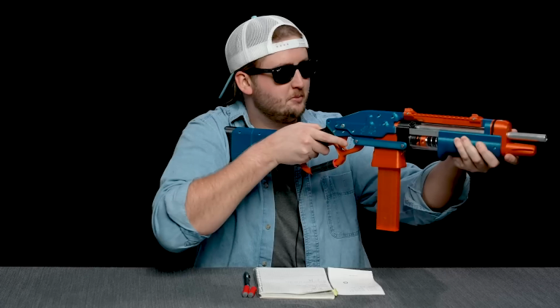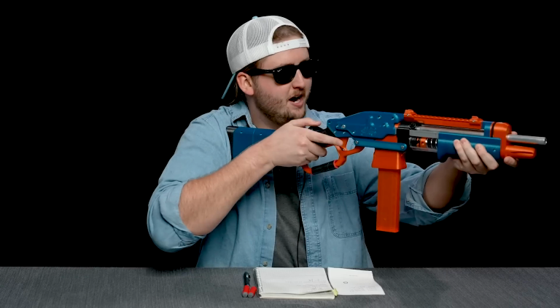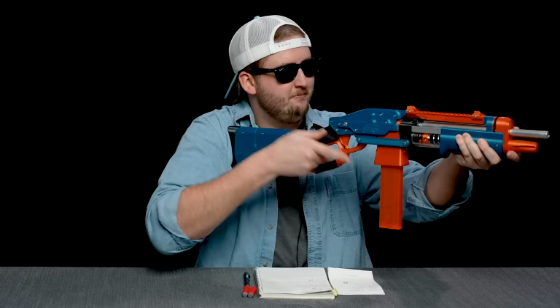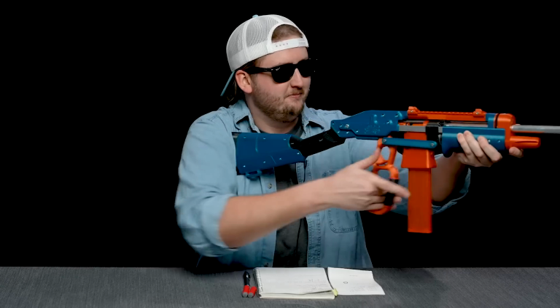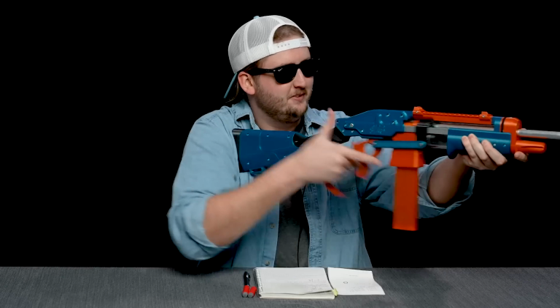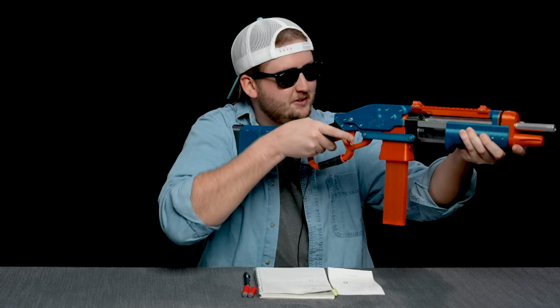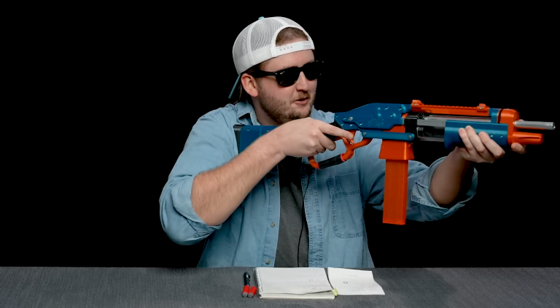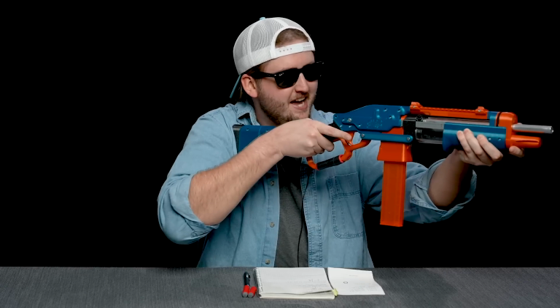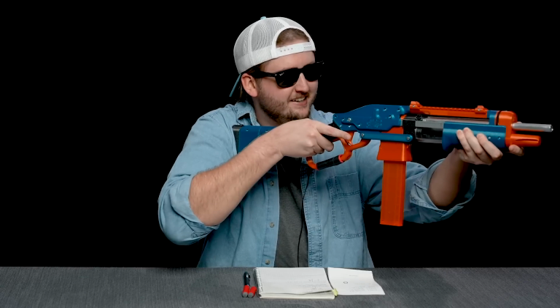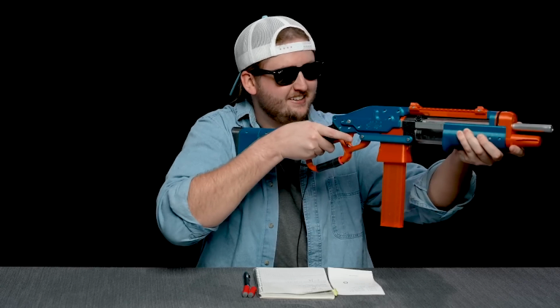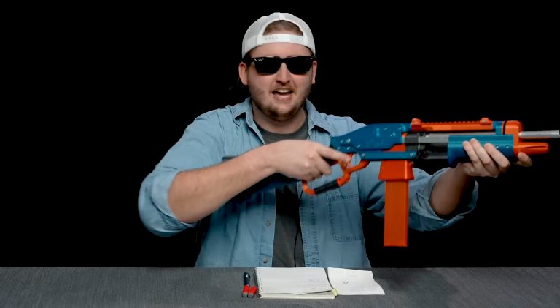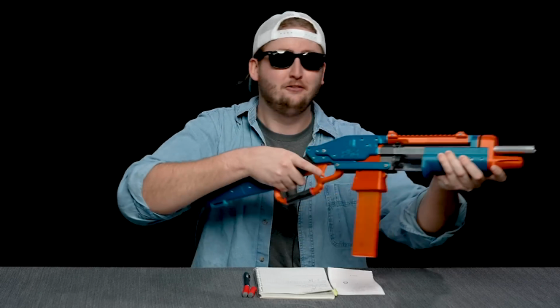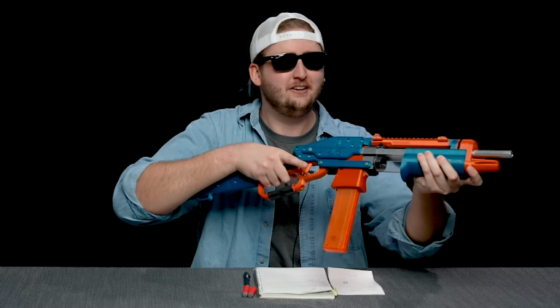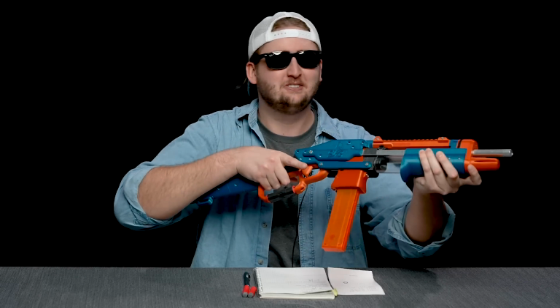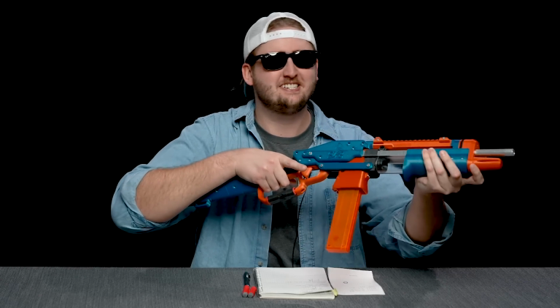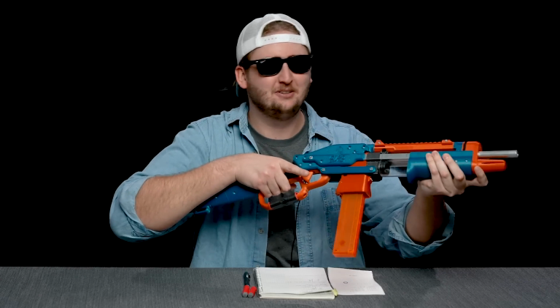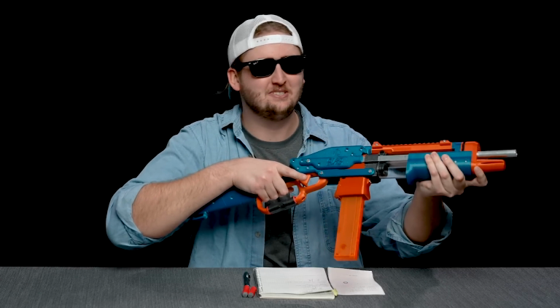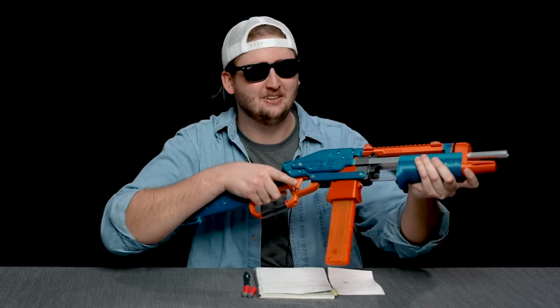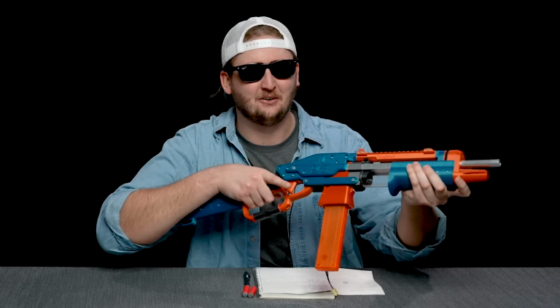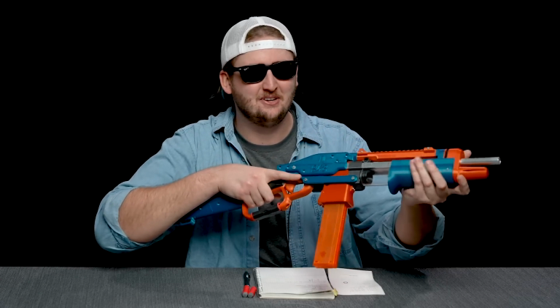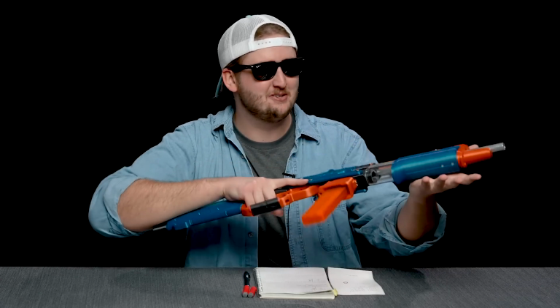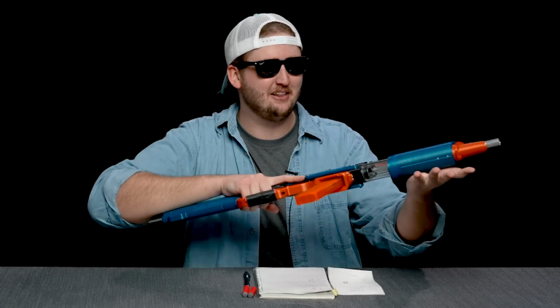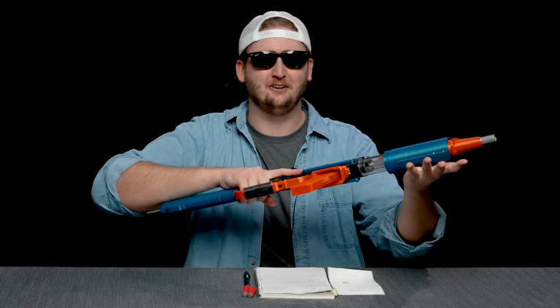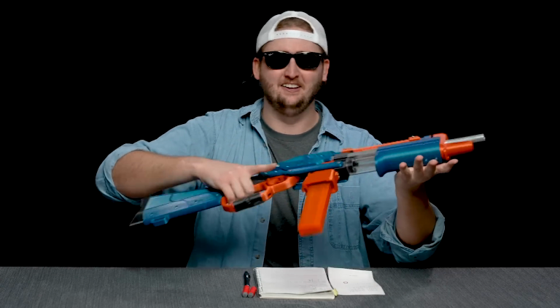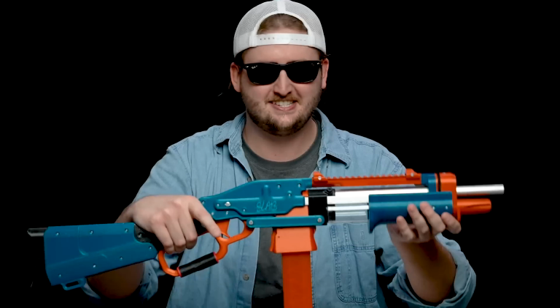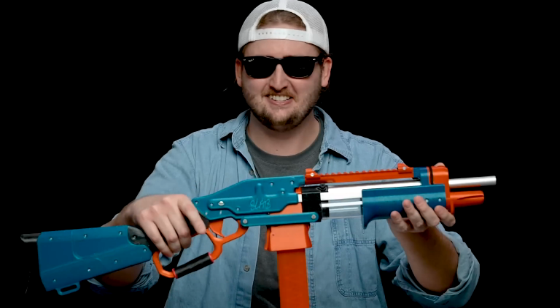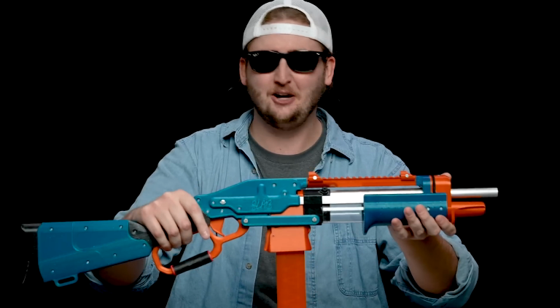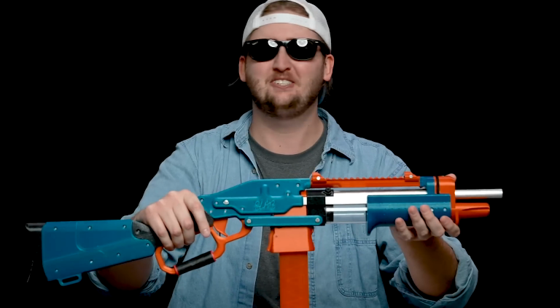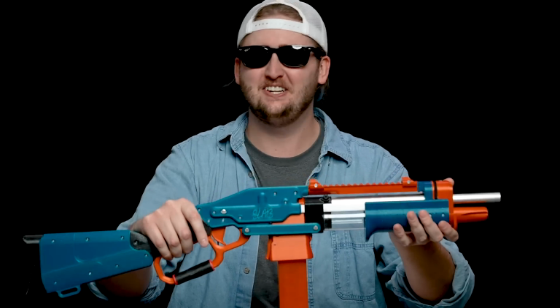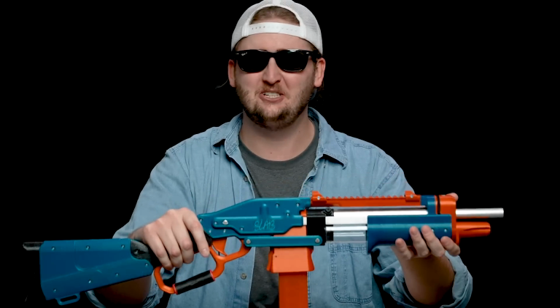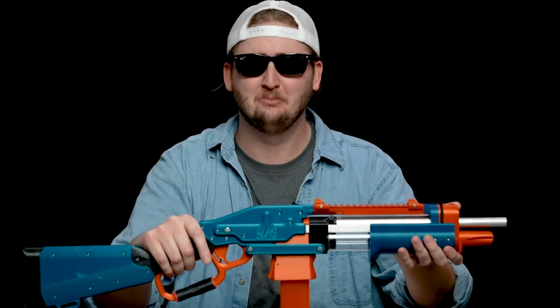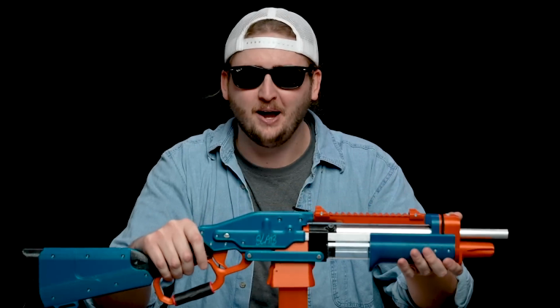So to prime, you do that. You feel just as cool as you look when you use a lever gun. This thing is so much fun to shoot and prime.